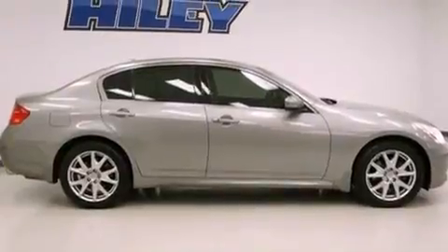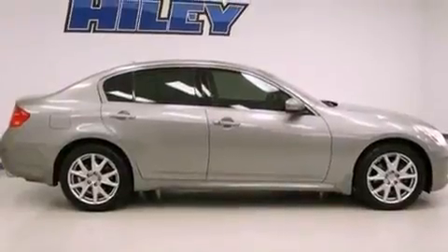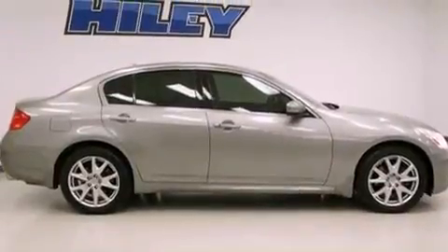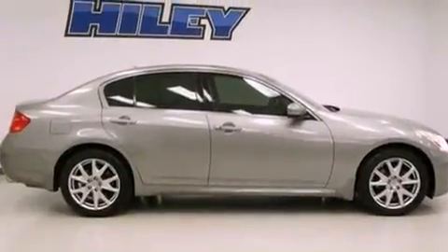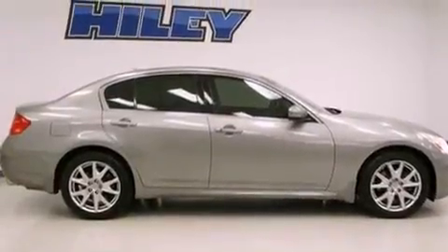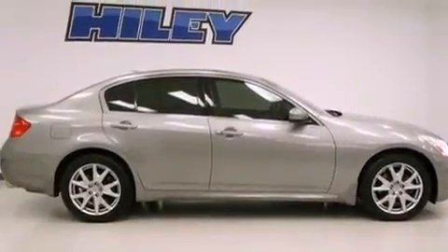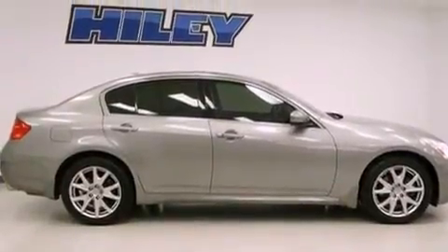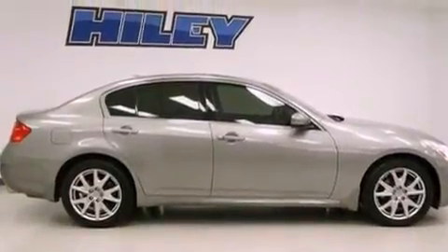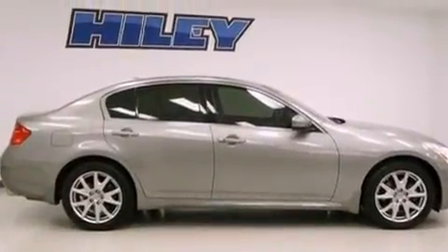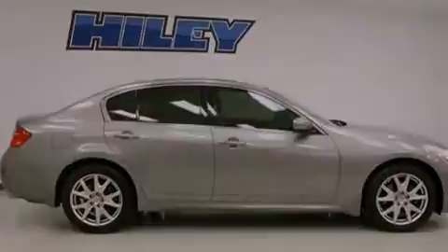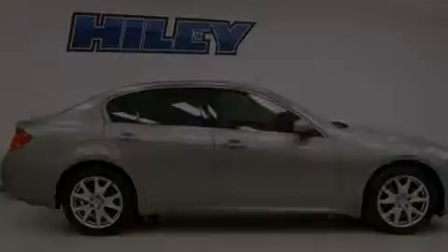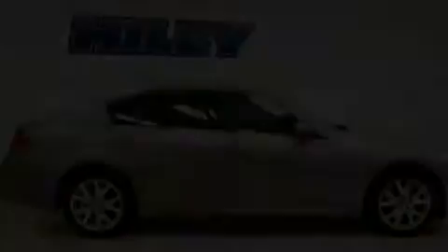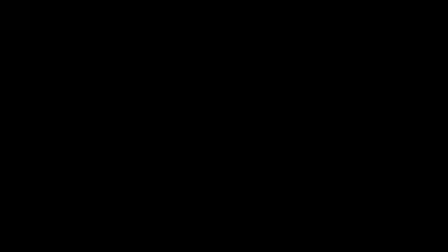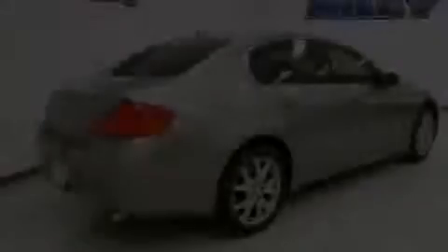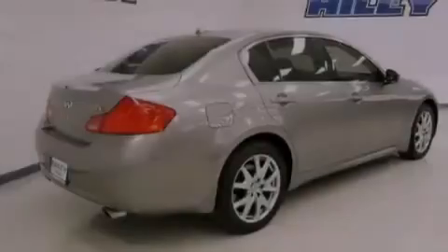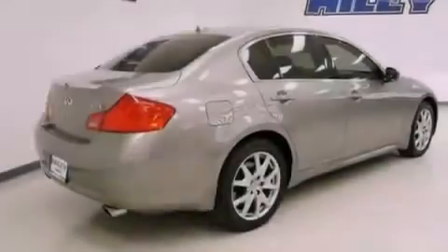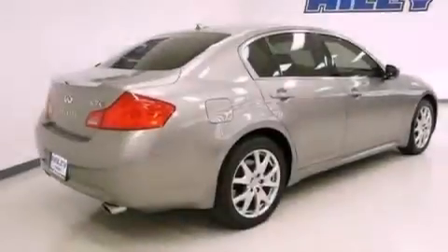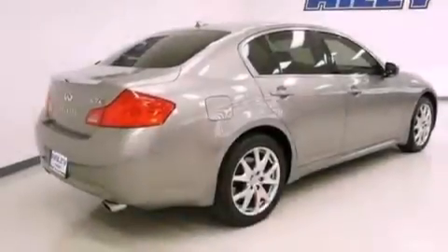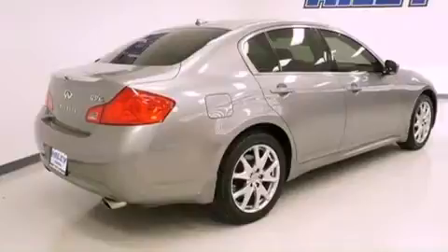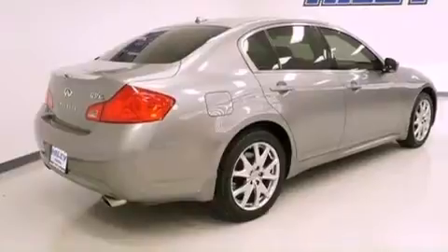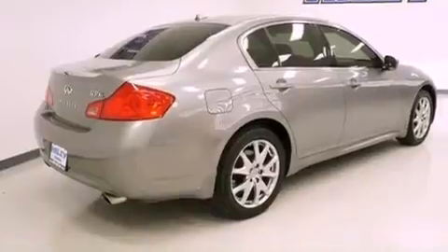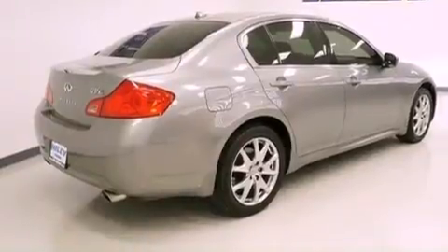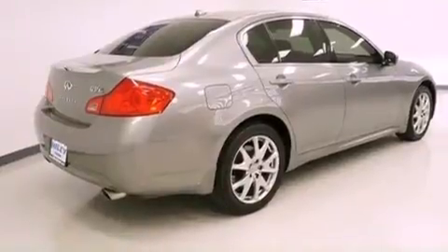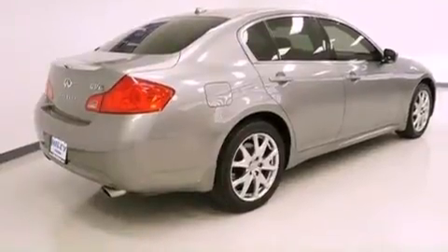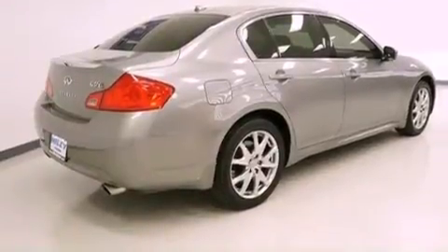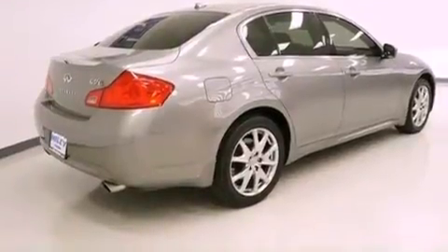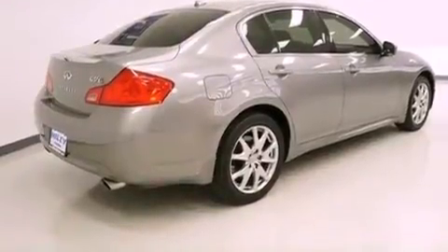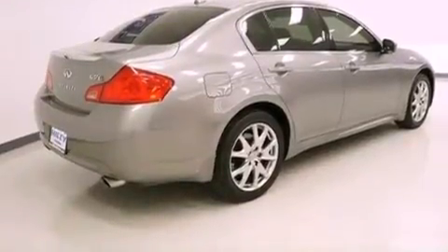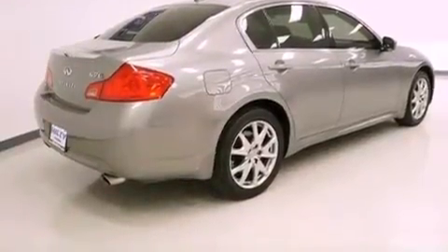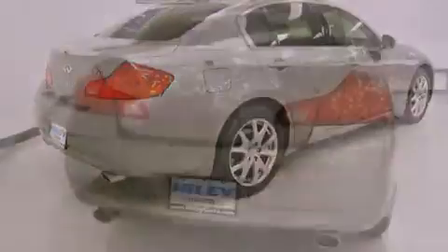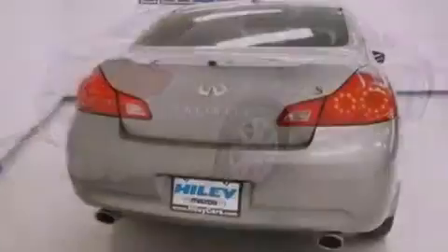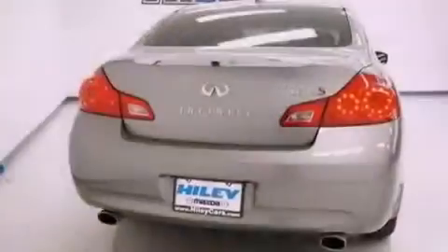Its top features include heated front seats, satellite radio, aluminum wheels, and high-intensity discharge headlights.